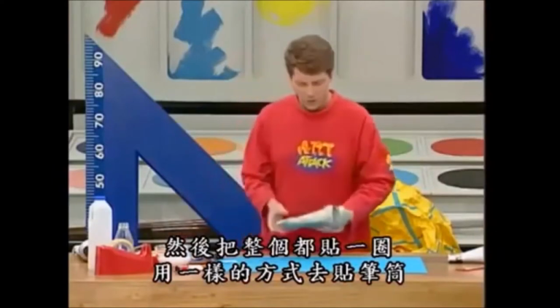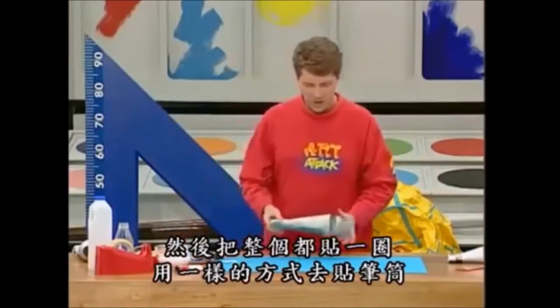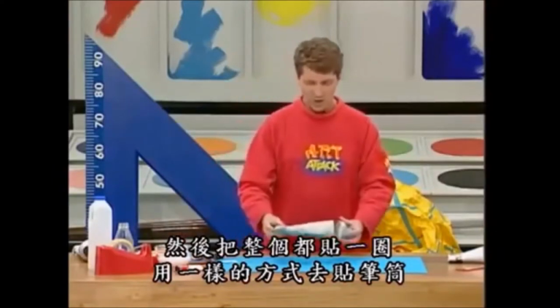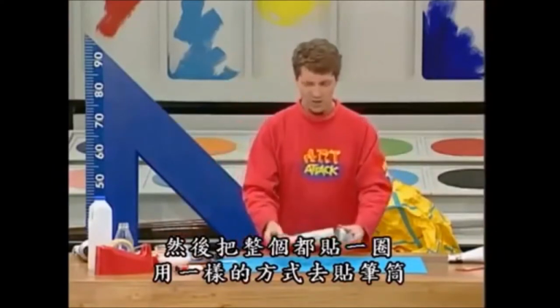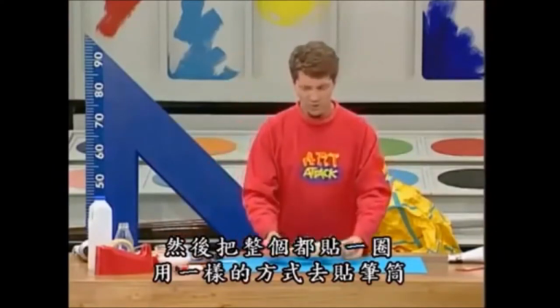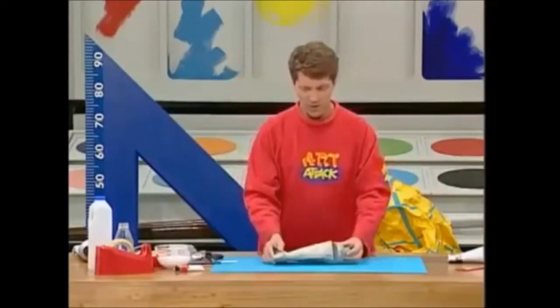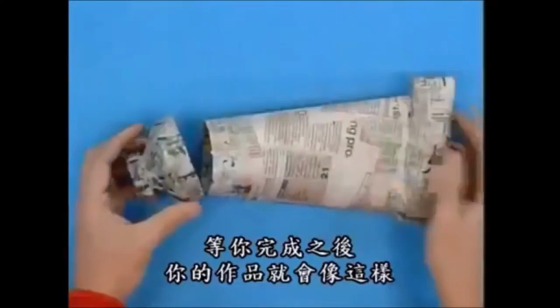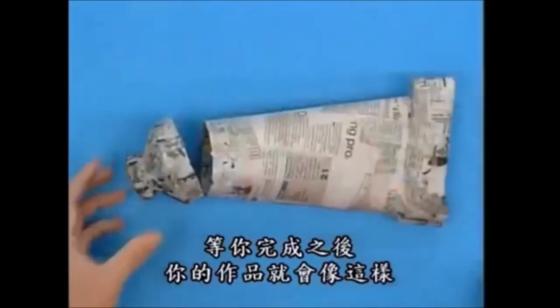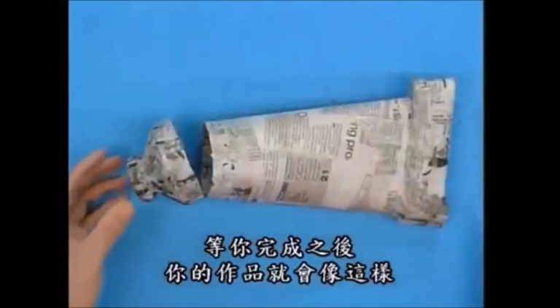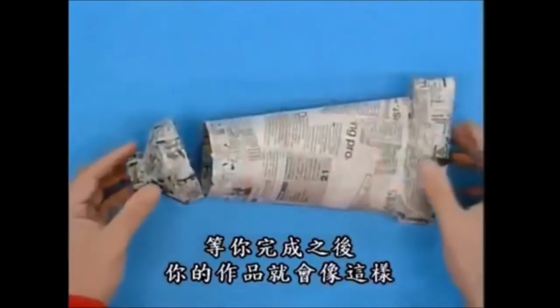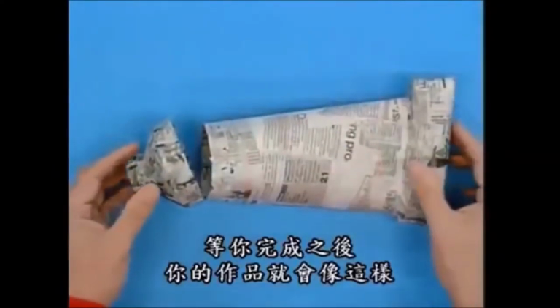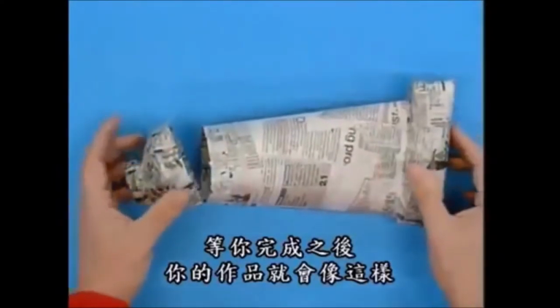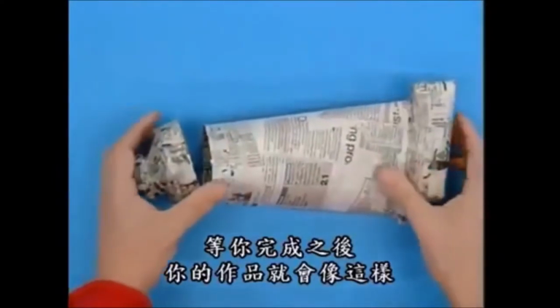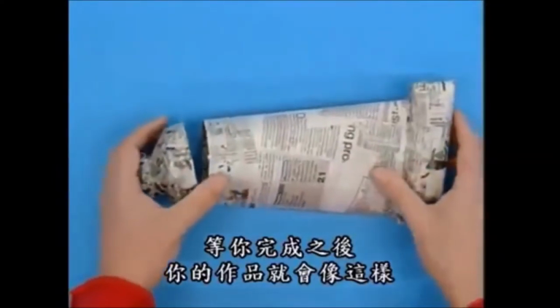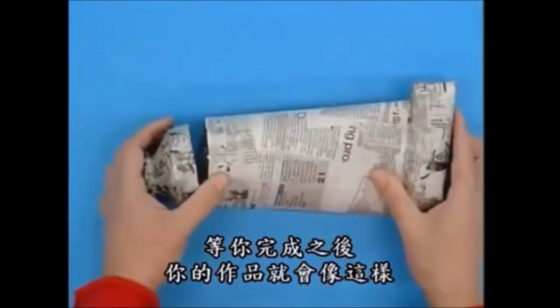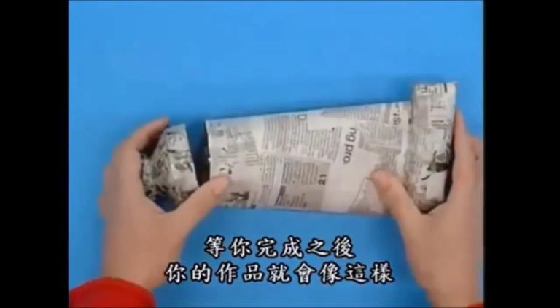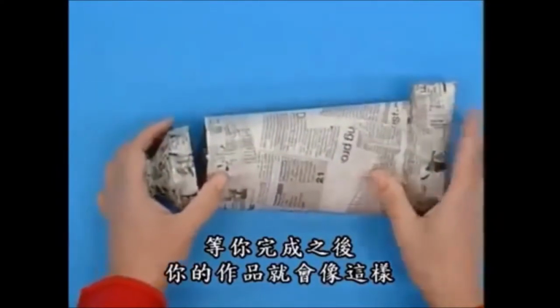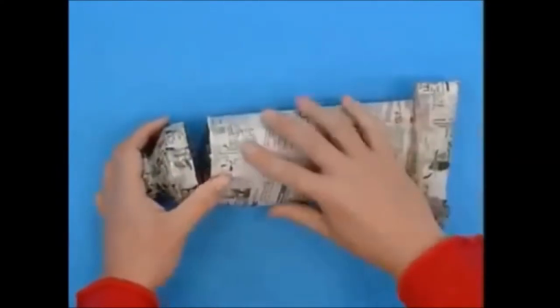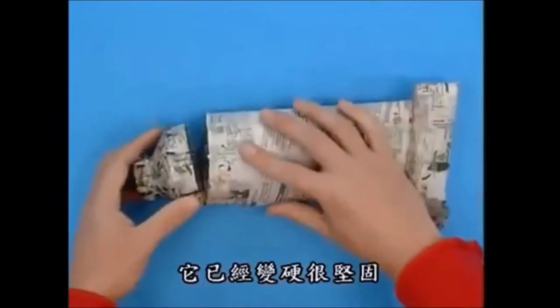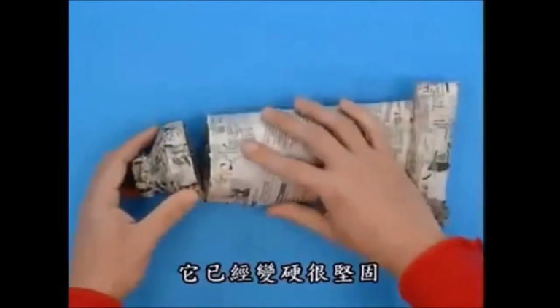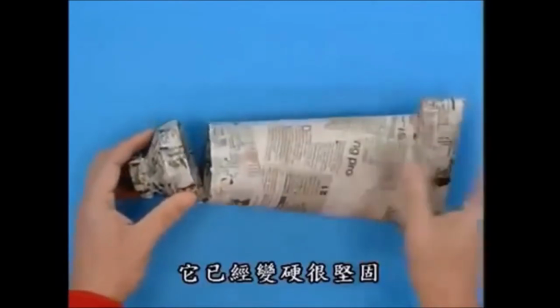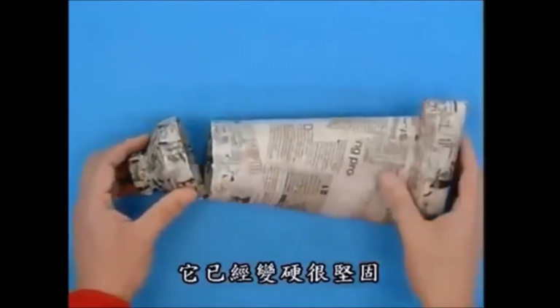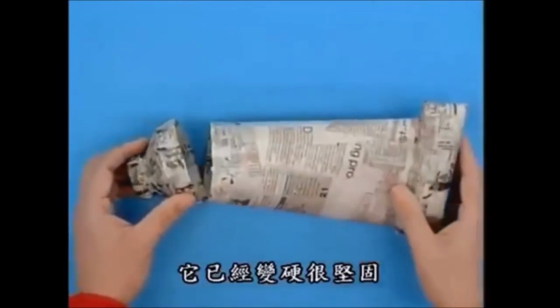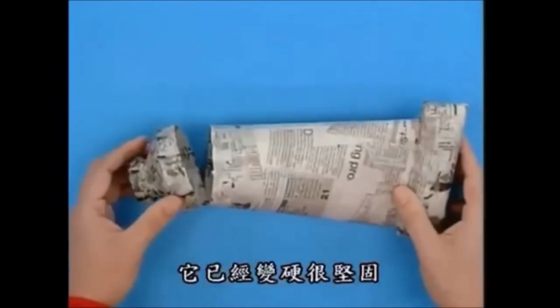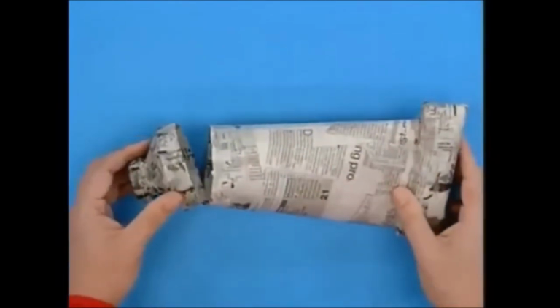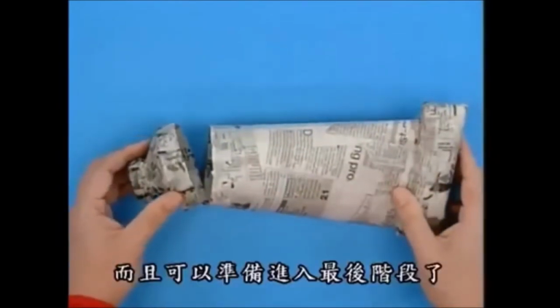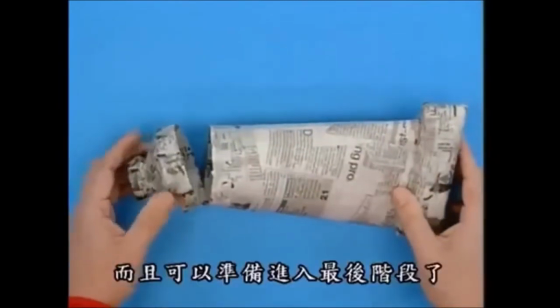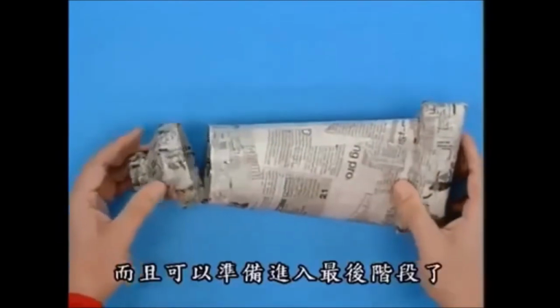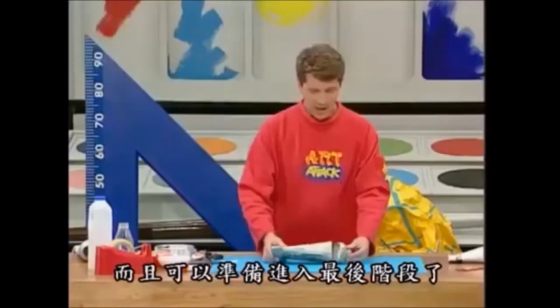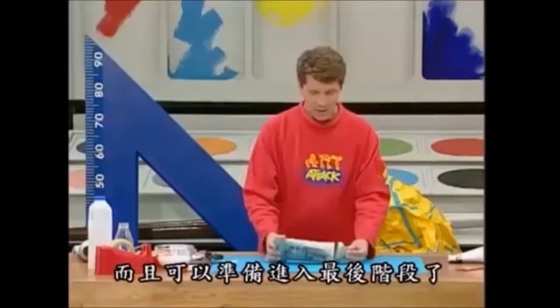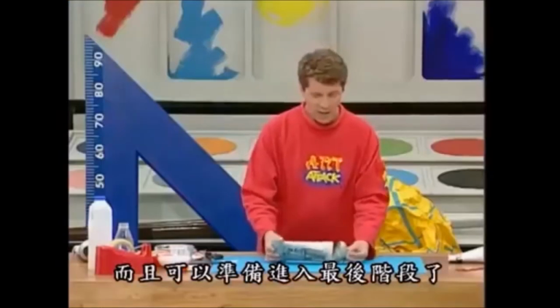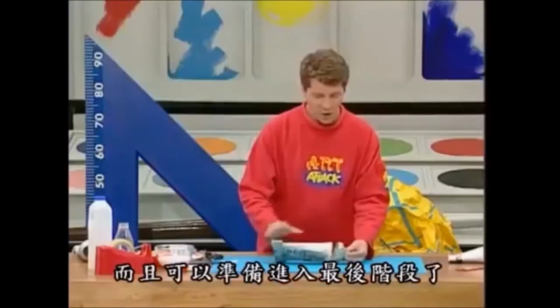And when it's done, you'll have something that looks like that. It's gone hard and strong and really finished it off.